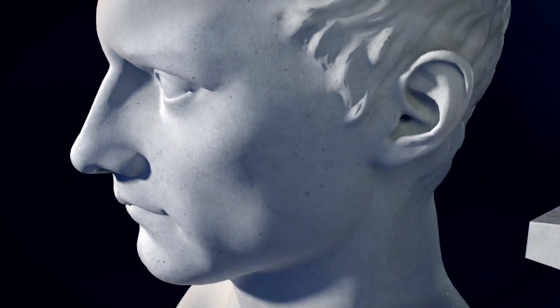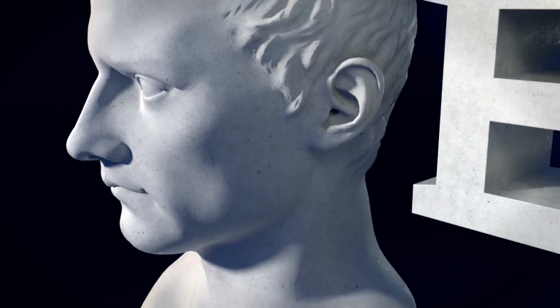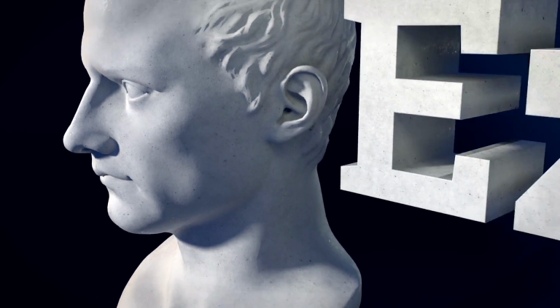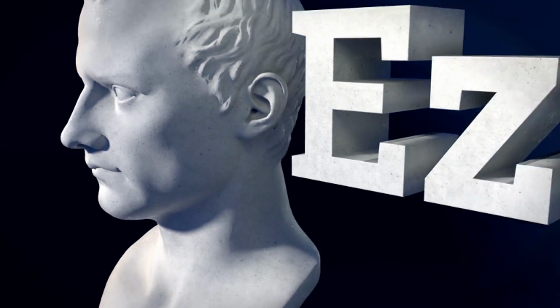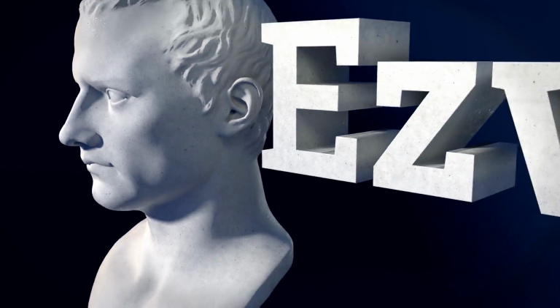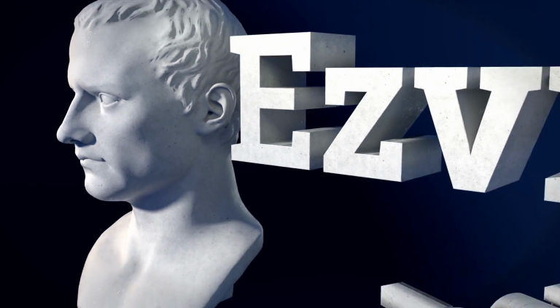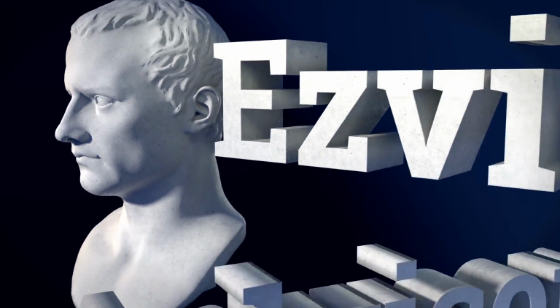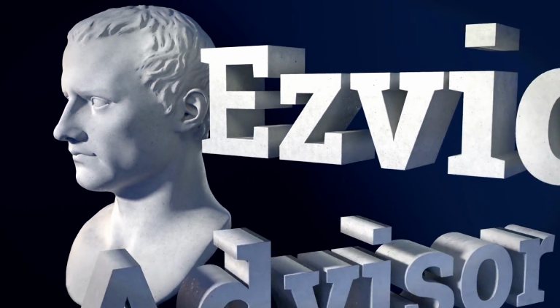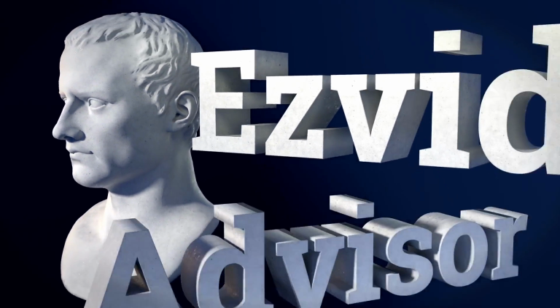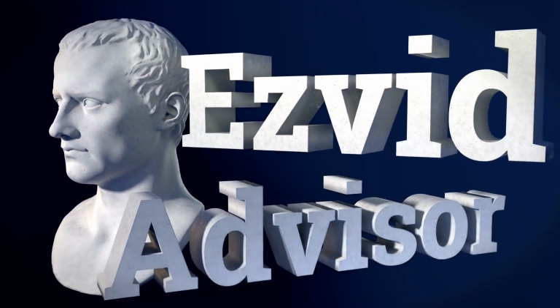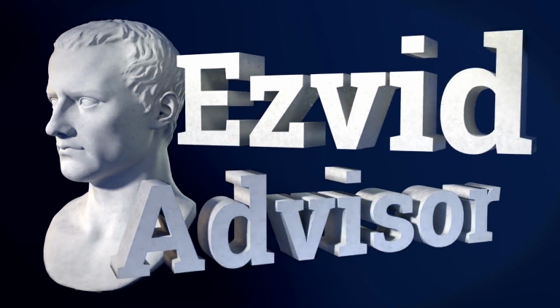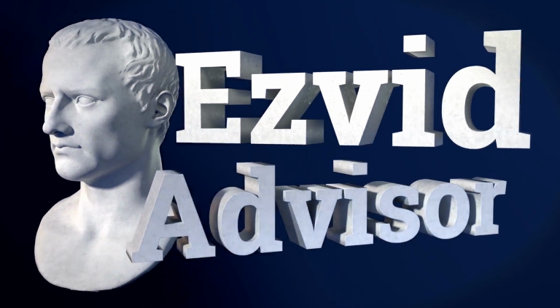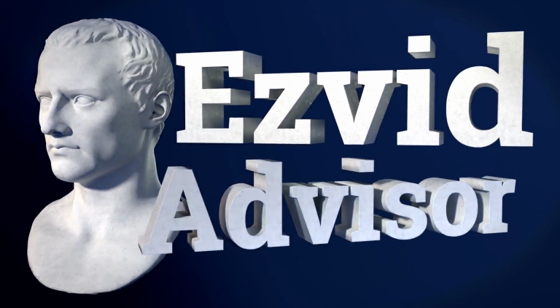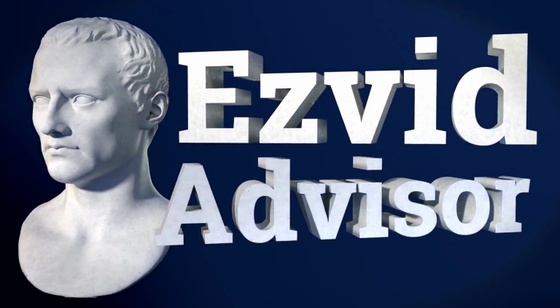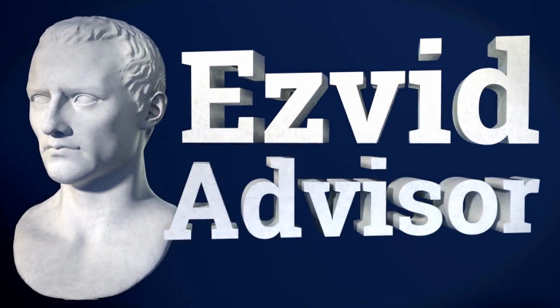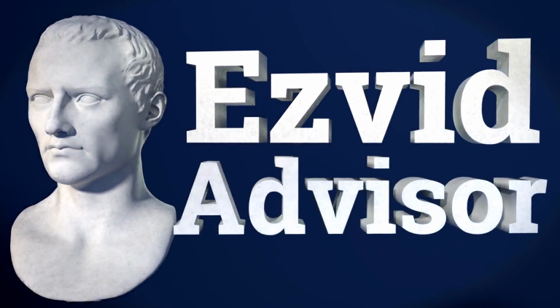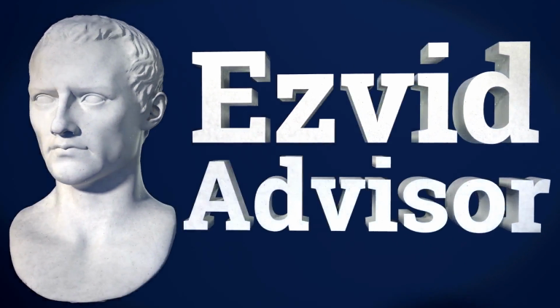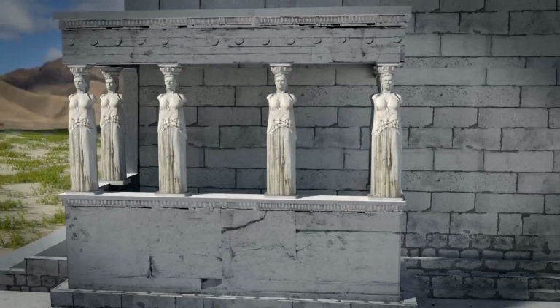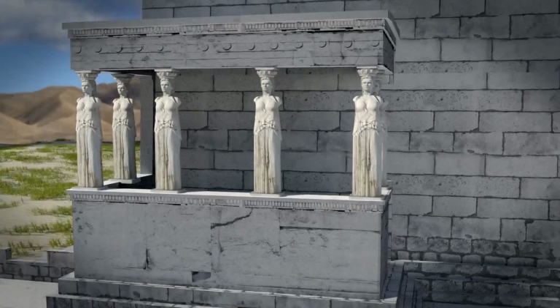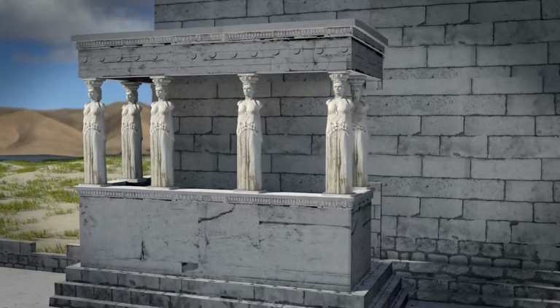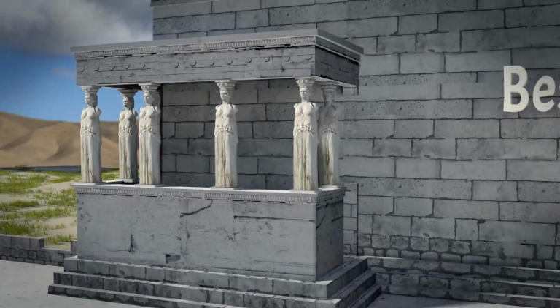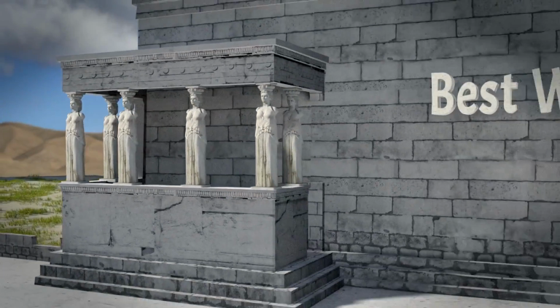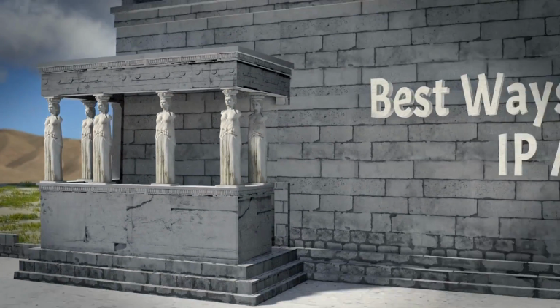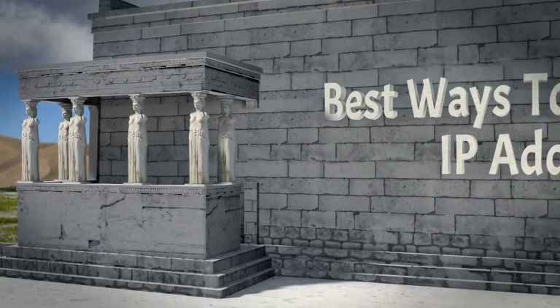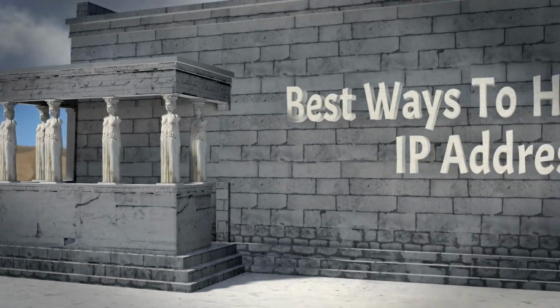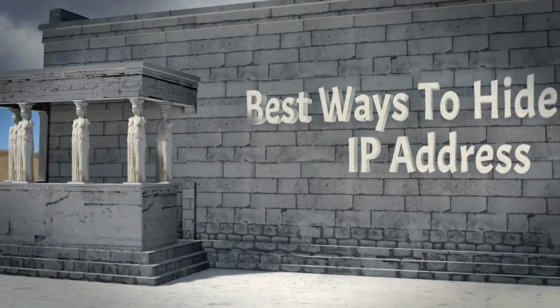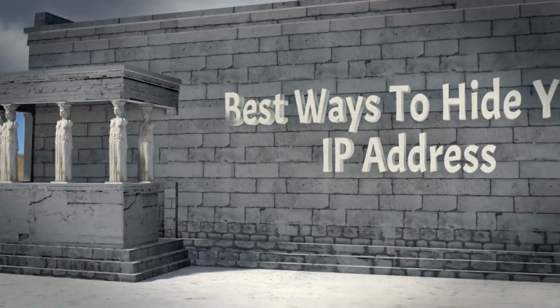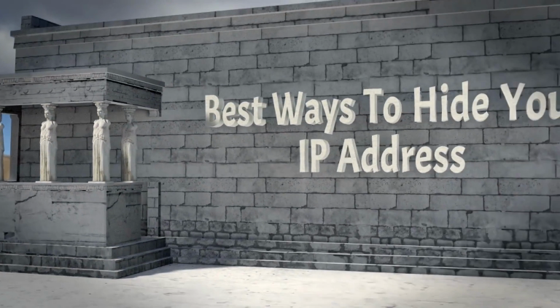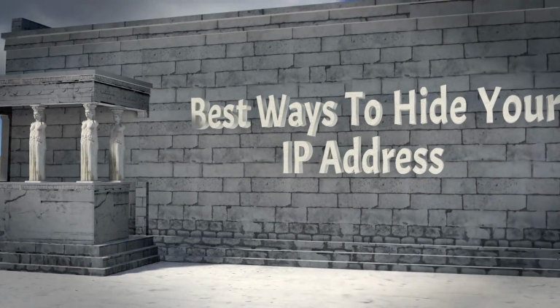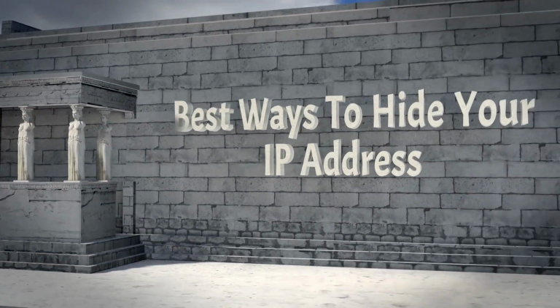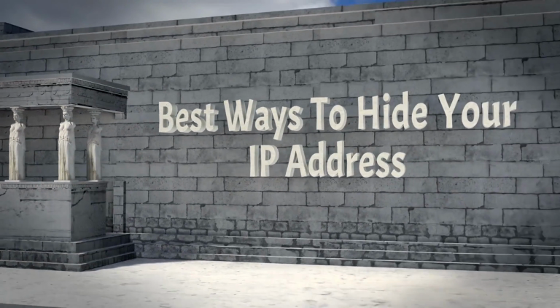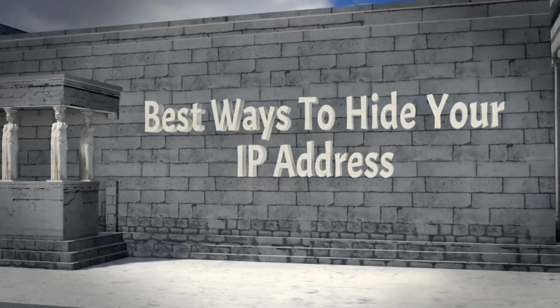EasyVid Advisor presents the best way to hide your IP address. Let's get started with the list.